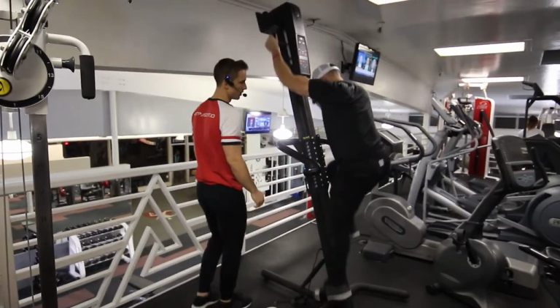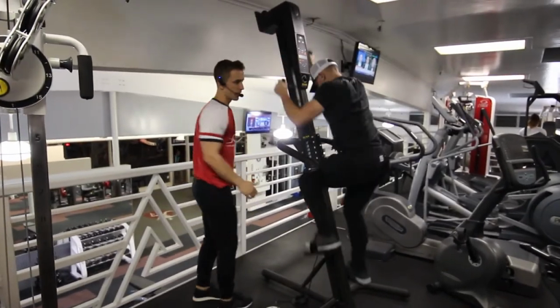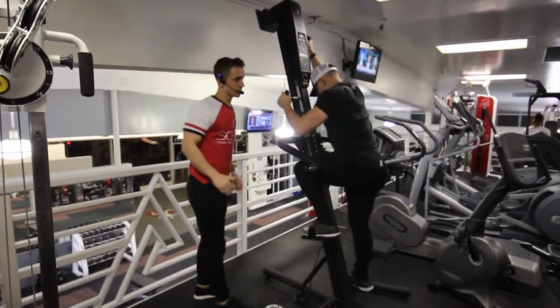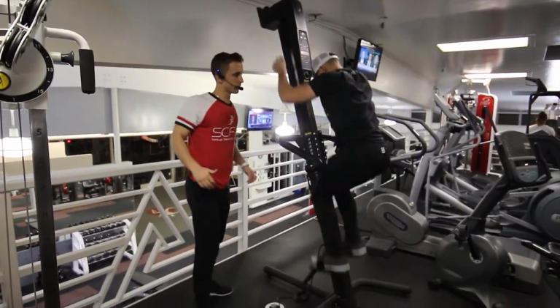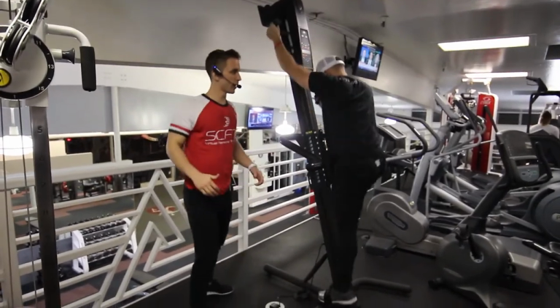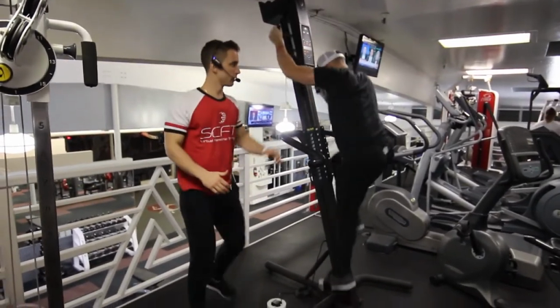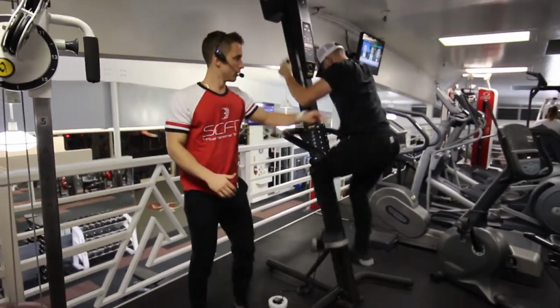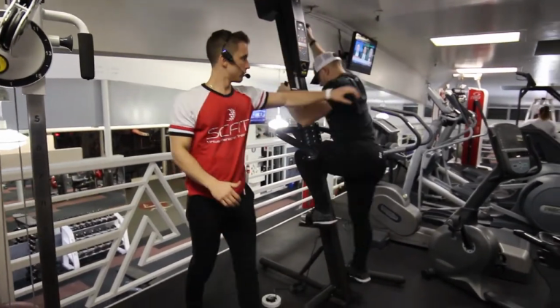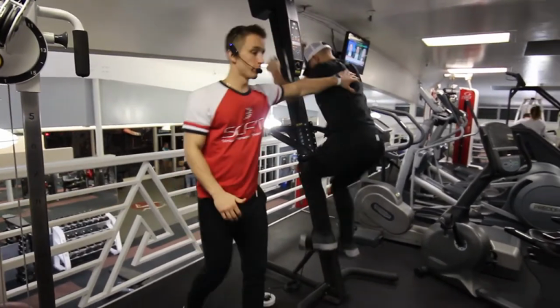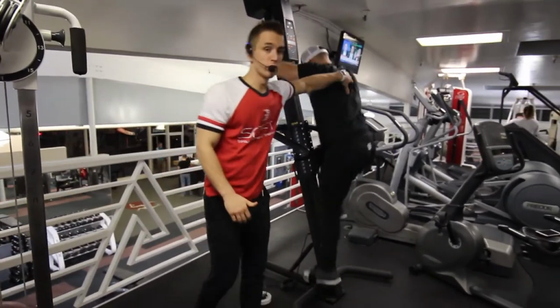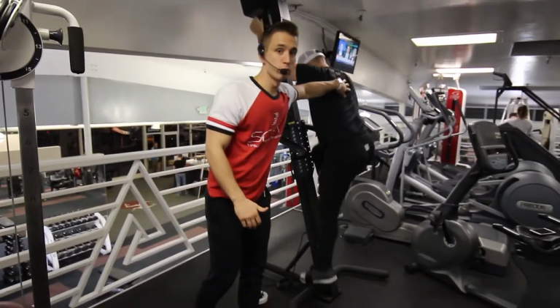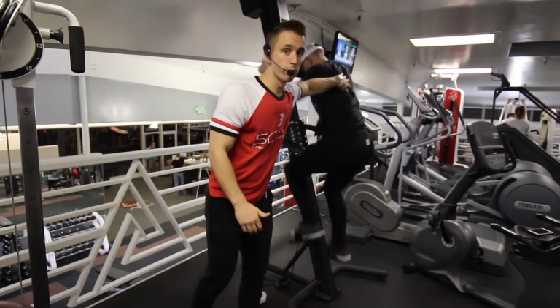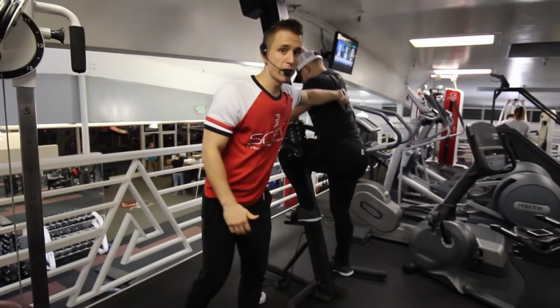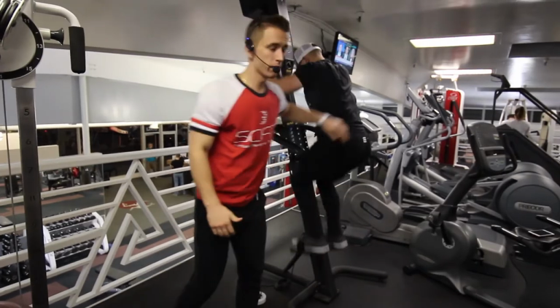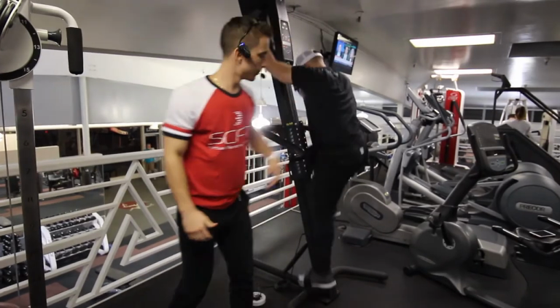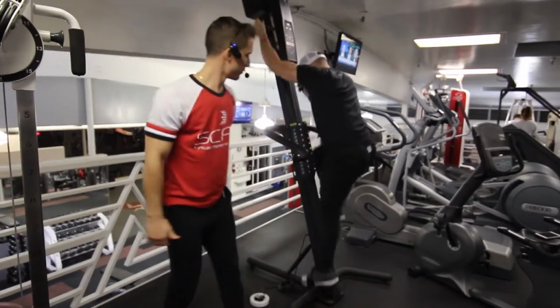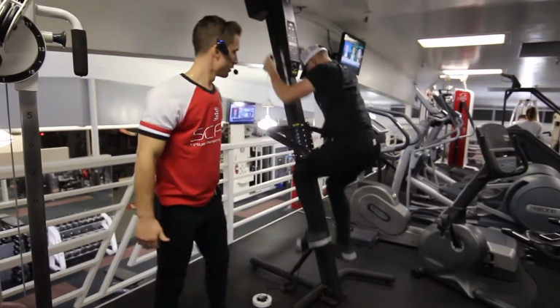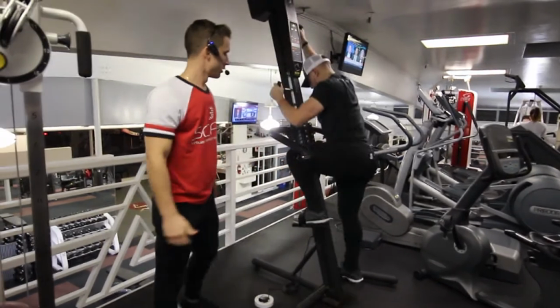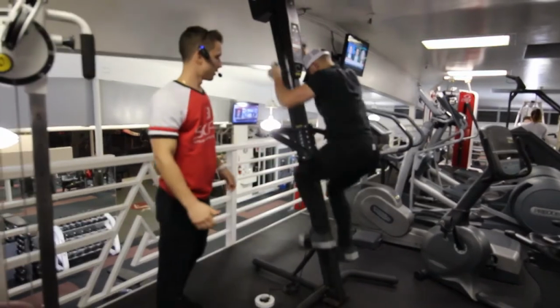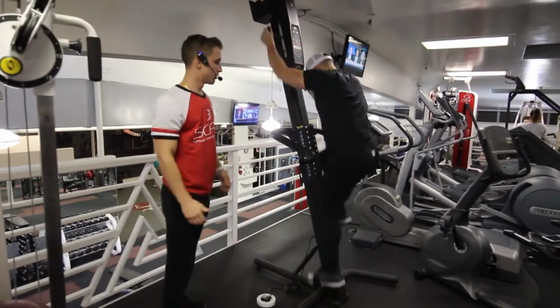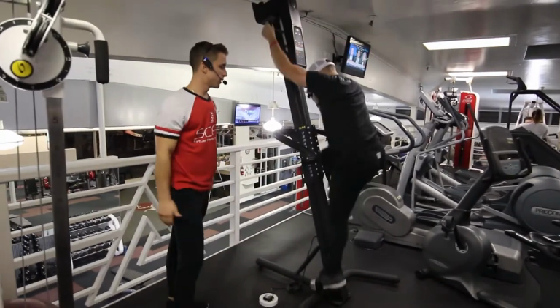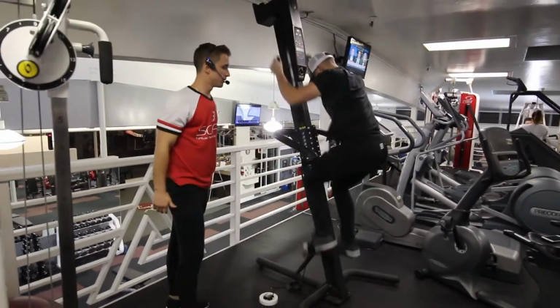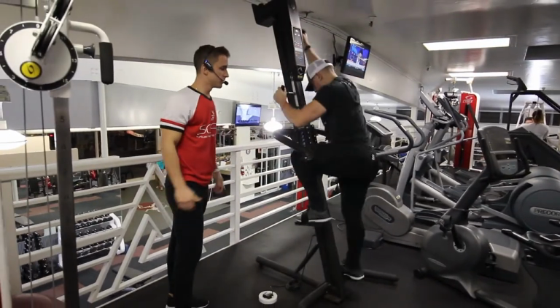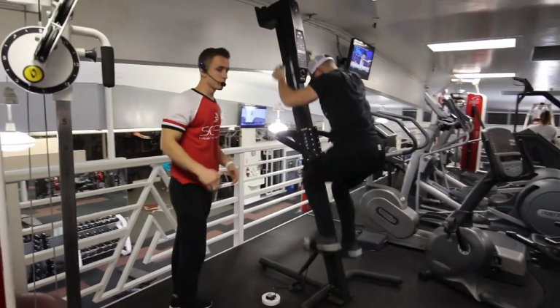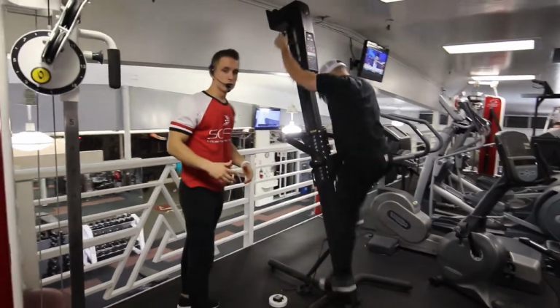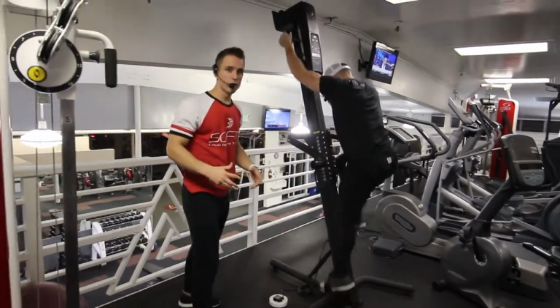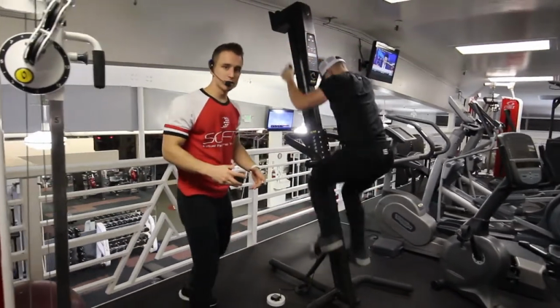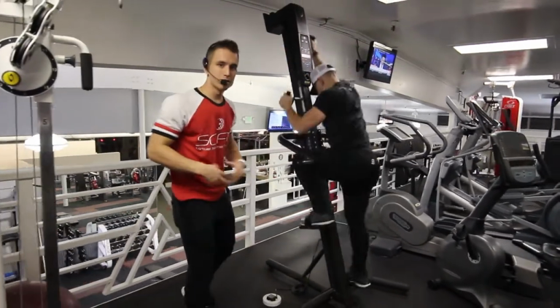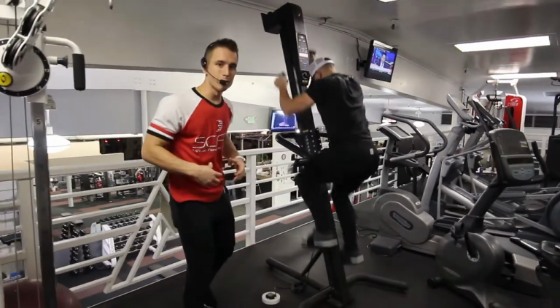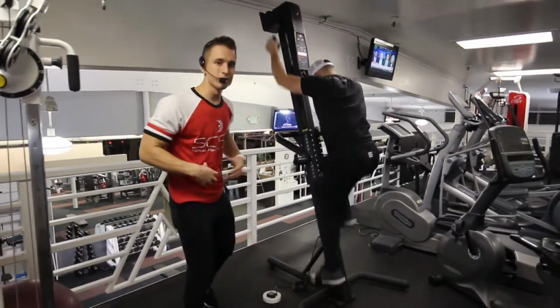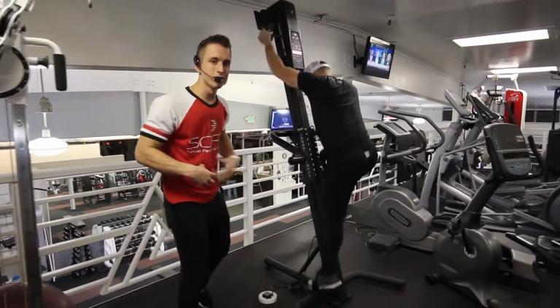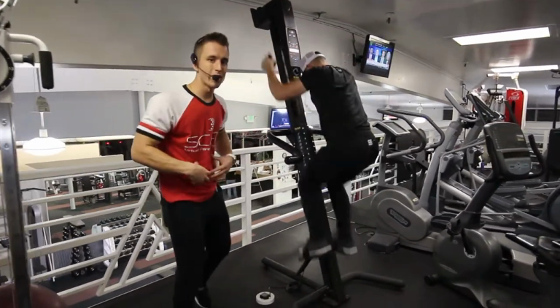Back is flat, shoulder blades are pulled back. He's raising his knees up to his chest, stomach is in tight.